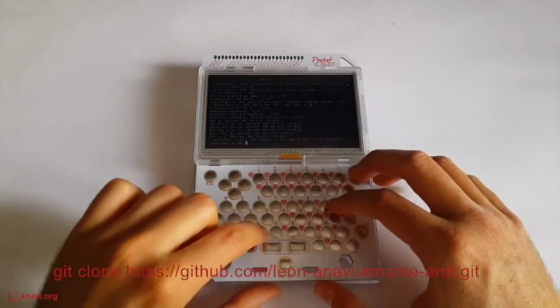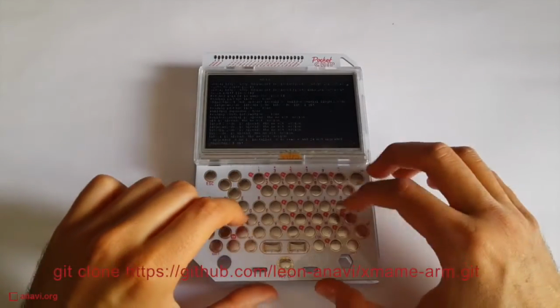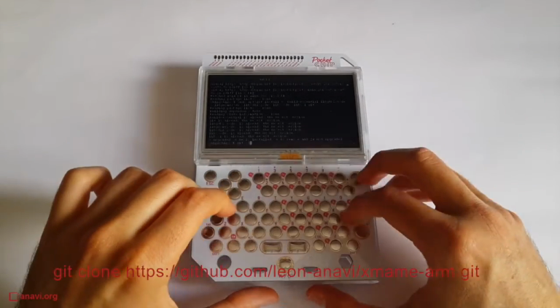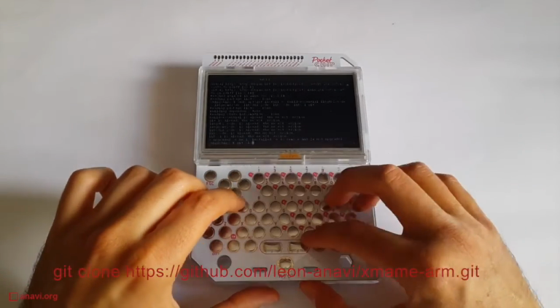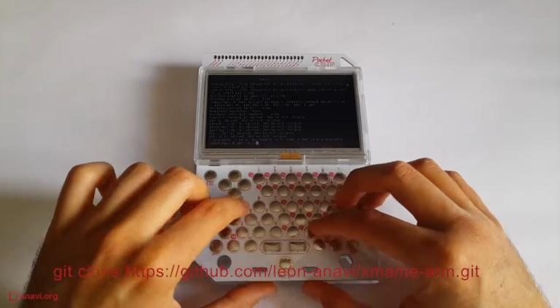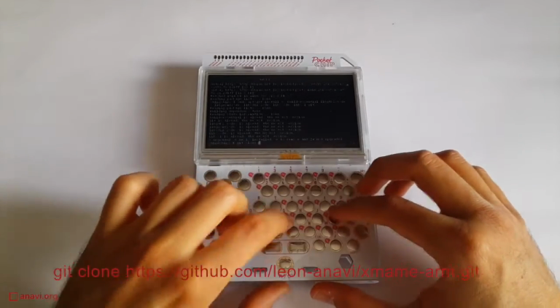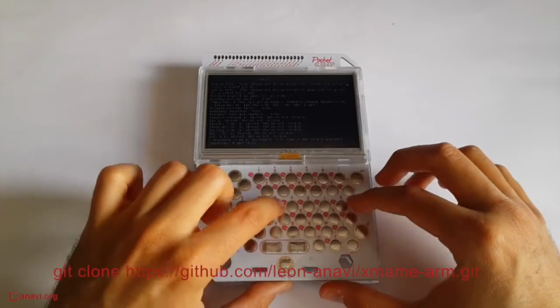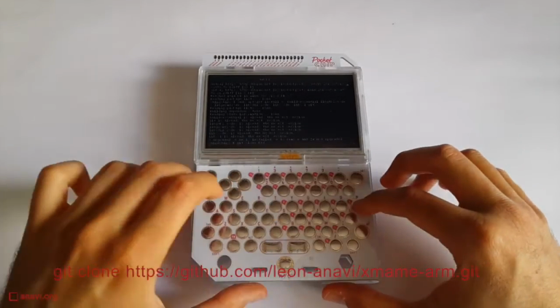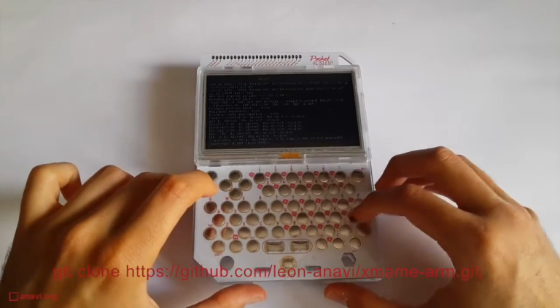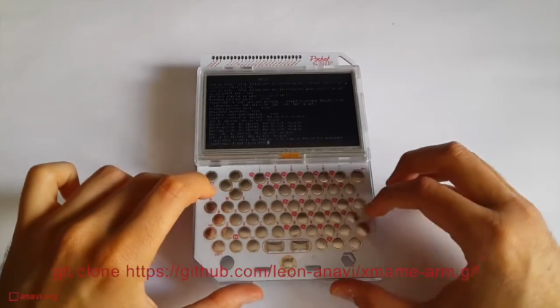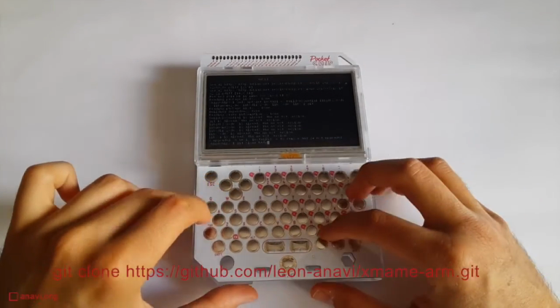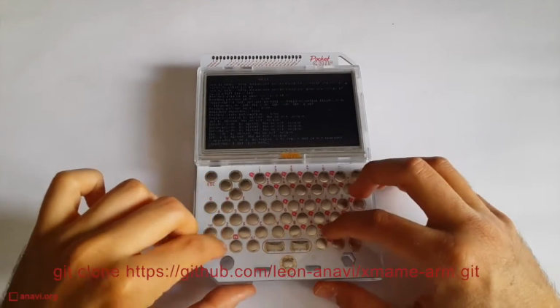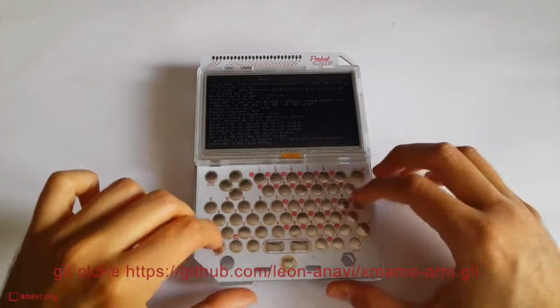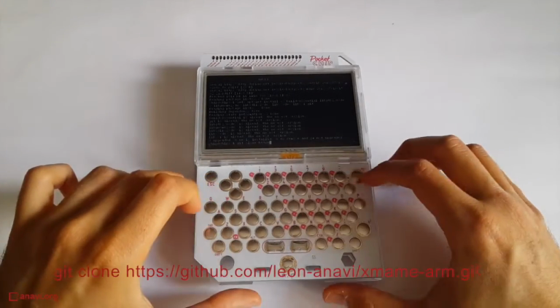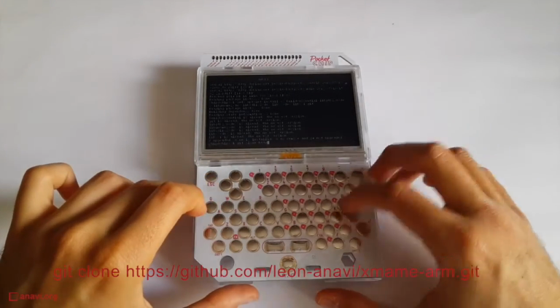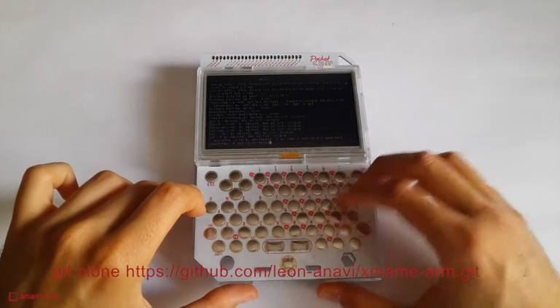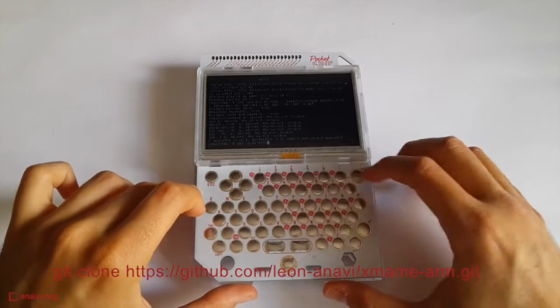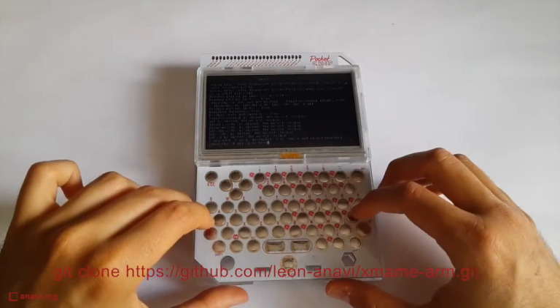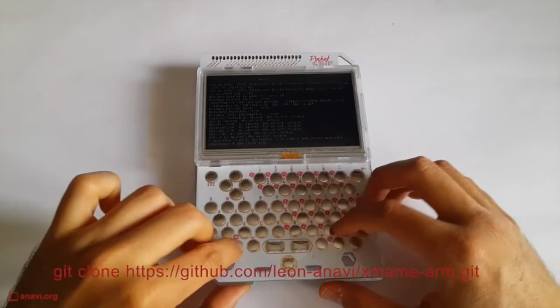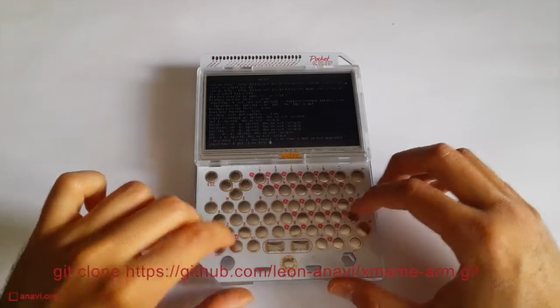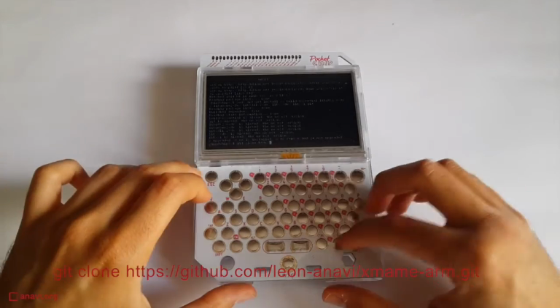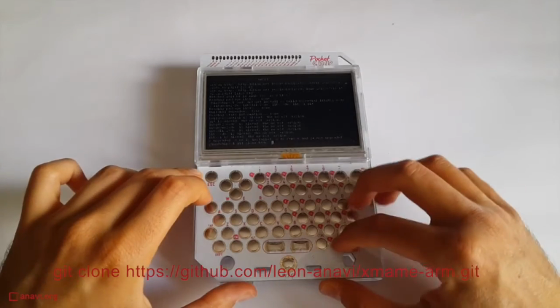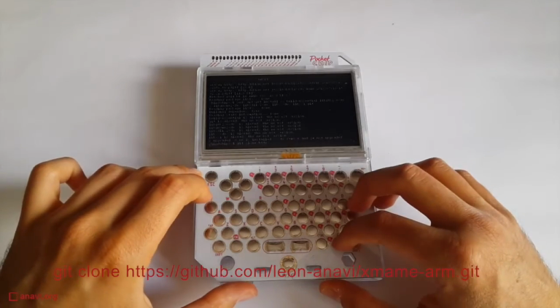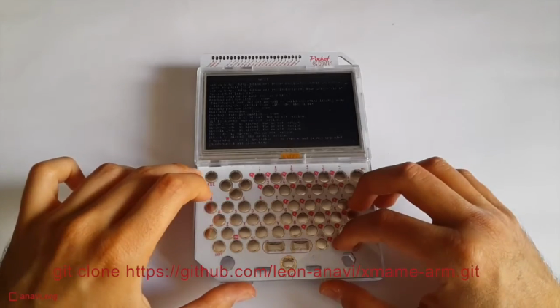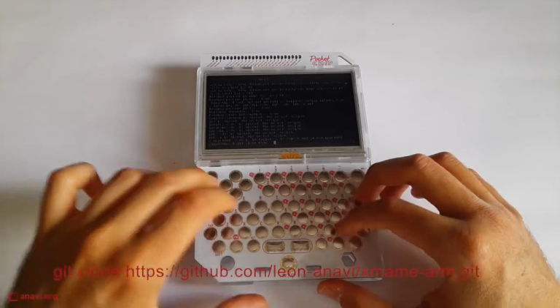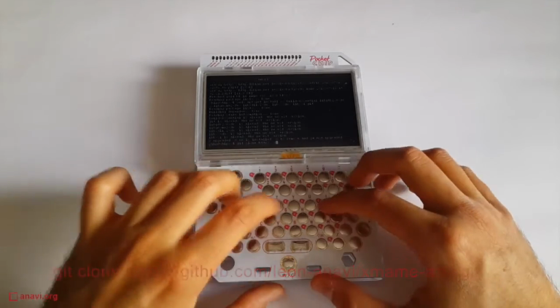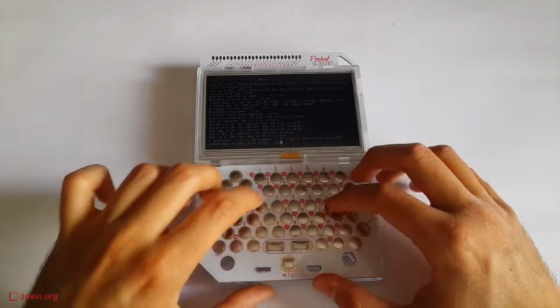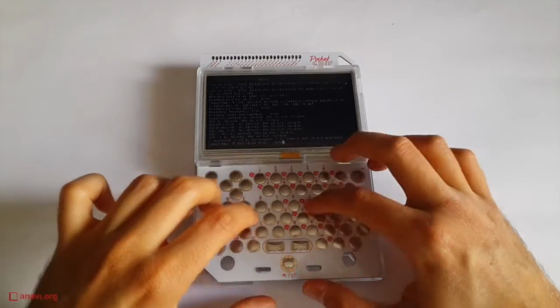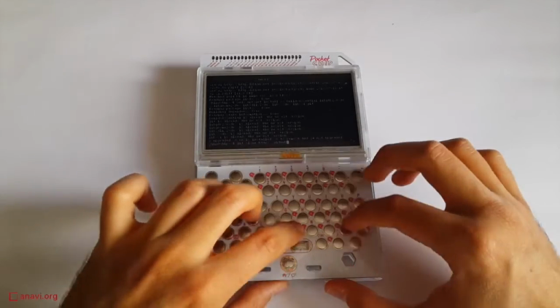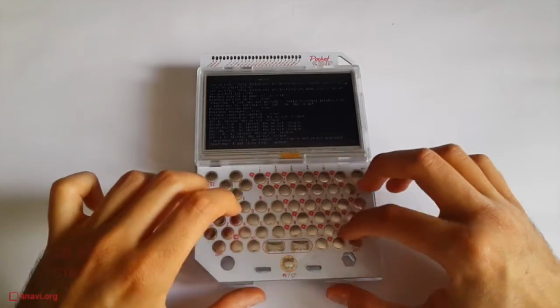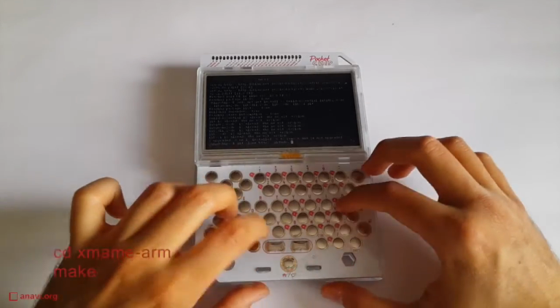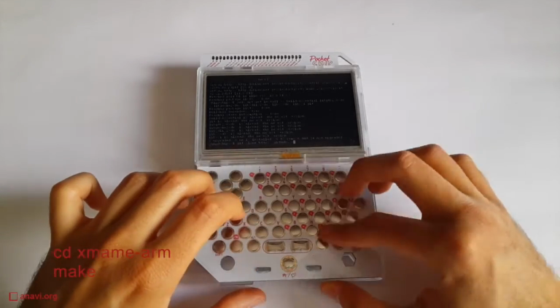The next step is to clone XMAME source code using Git. After that, go to its directory and type make.